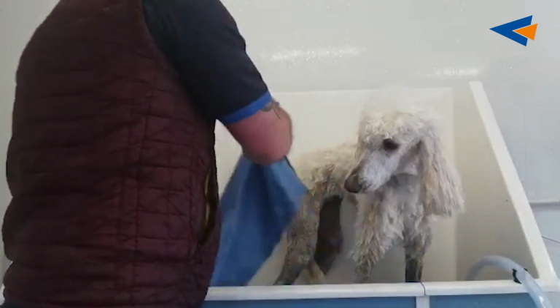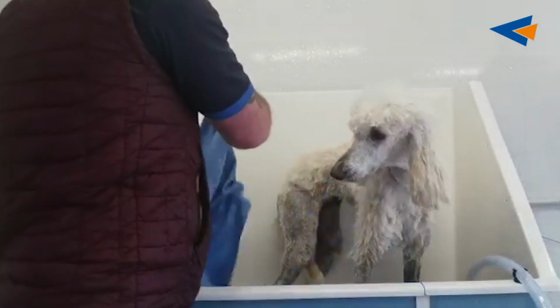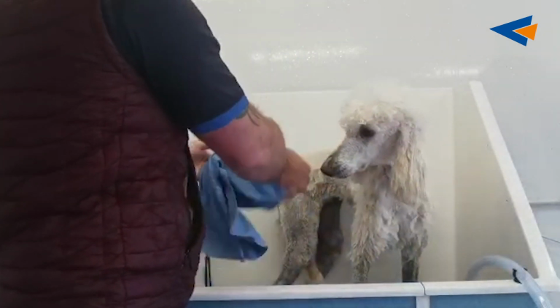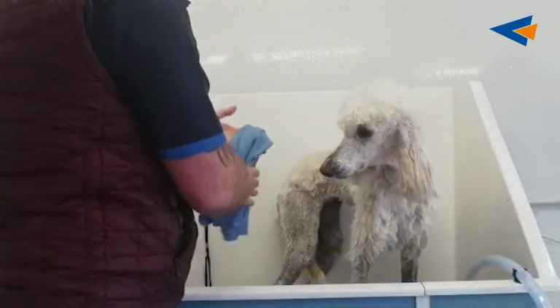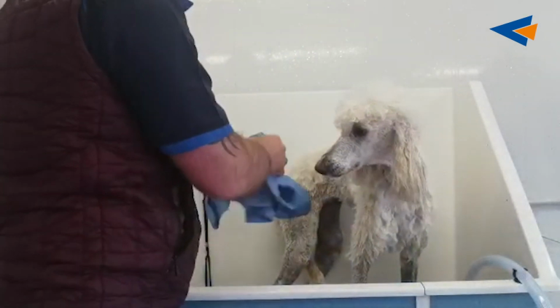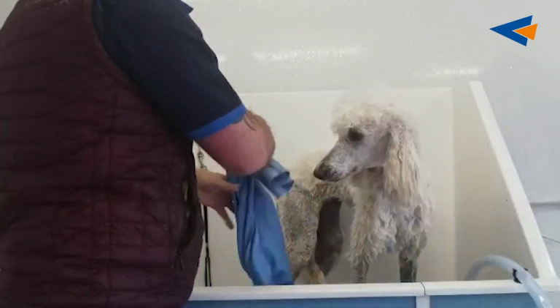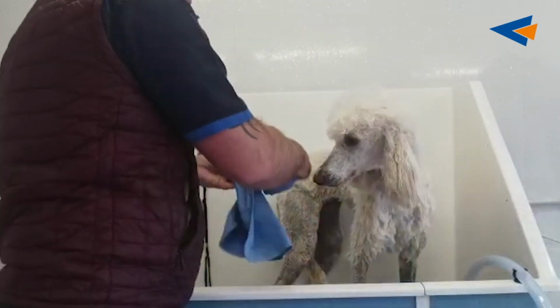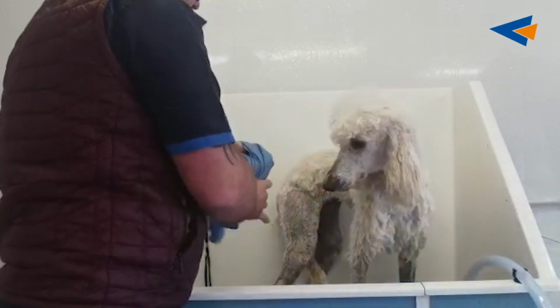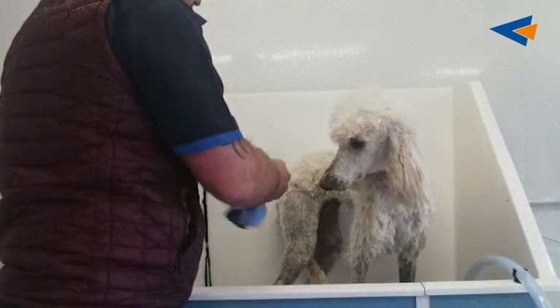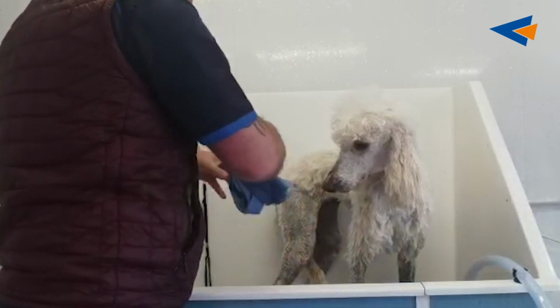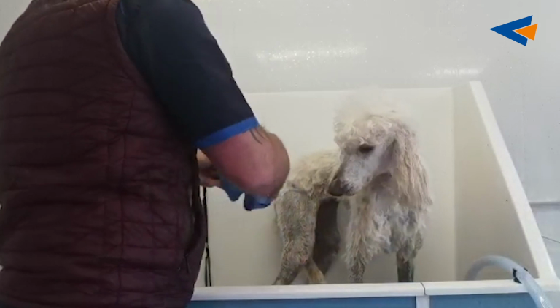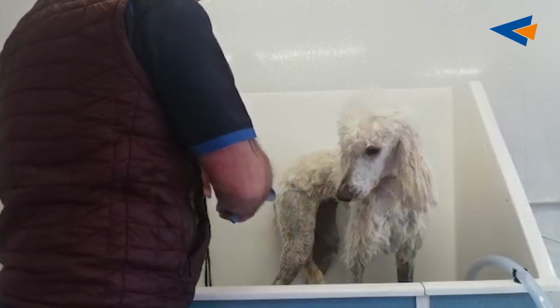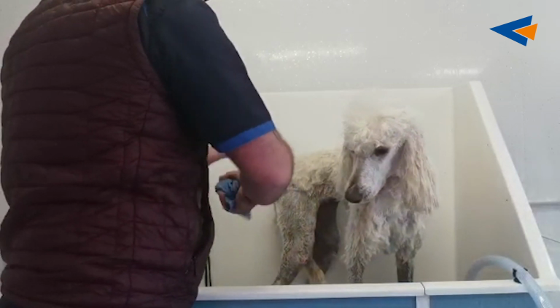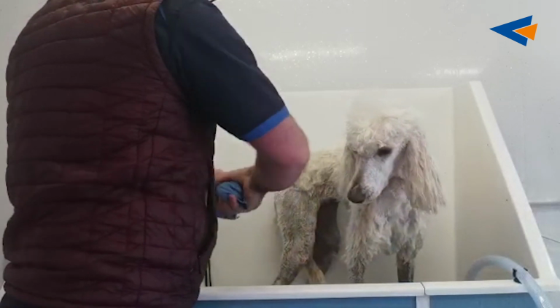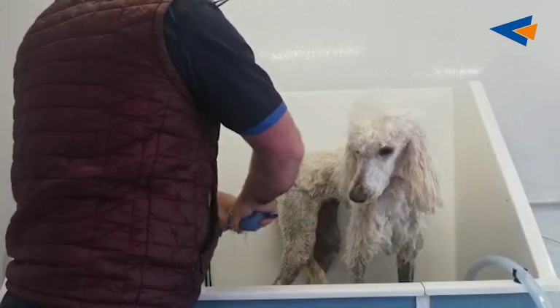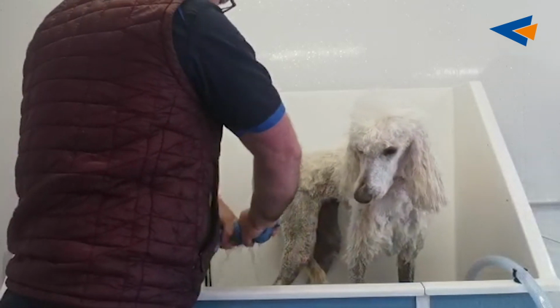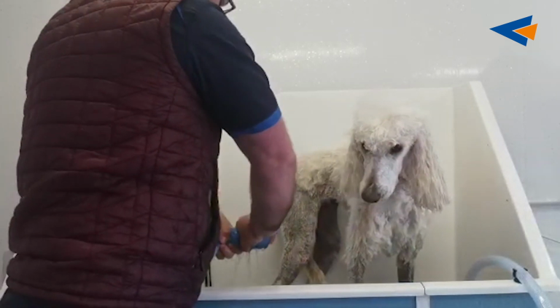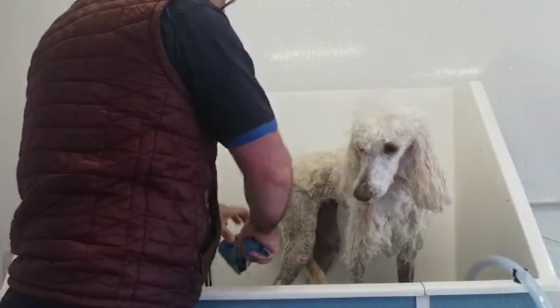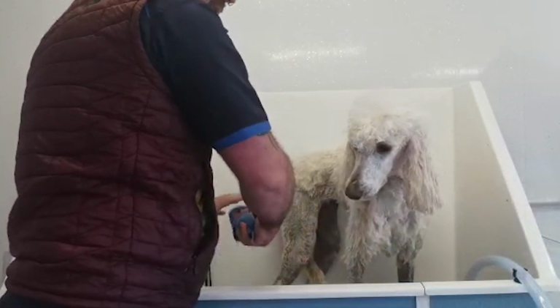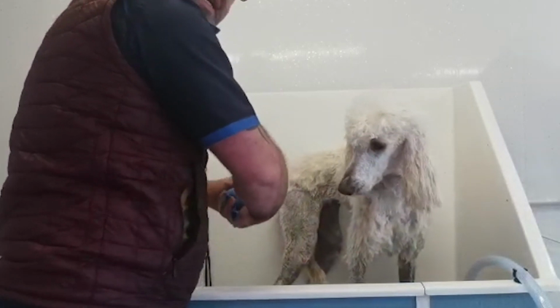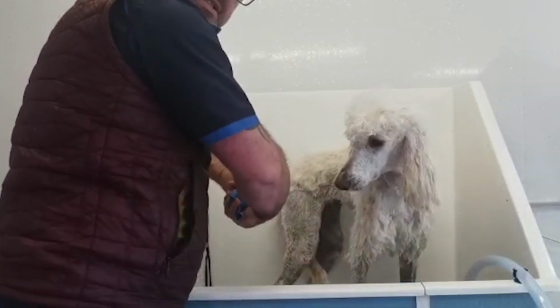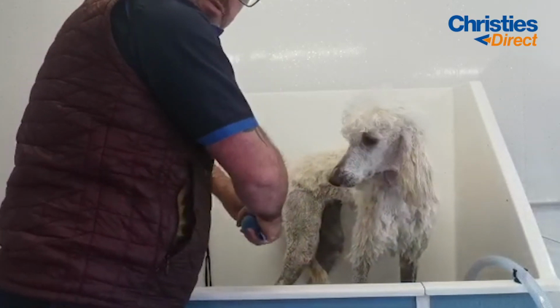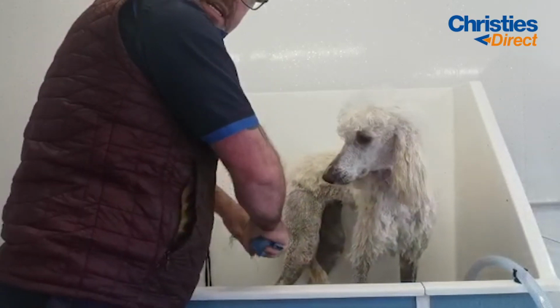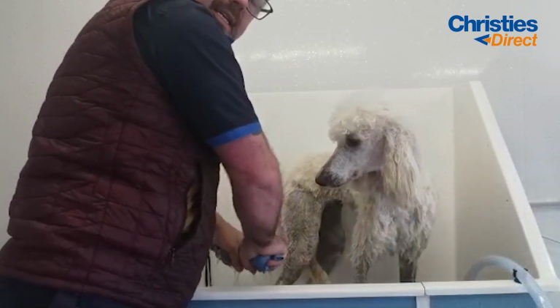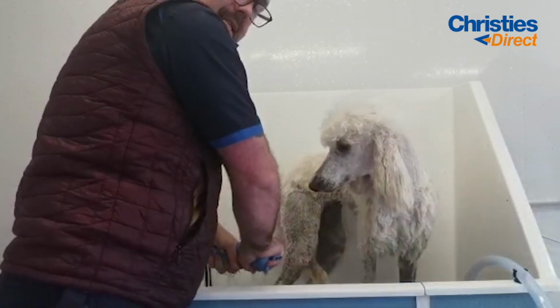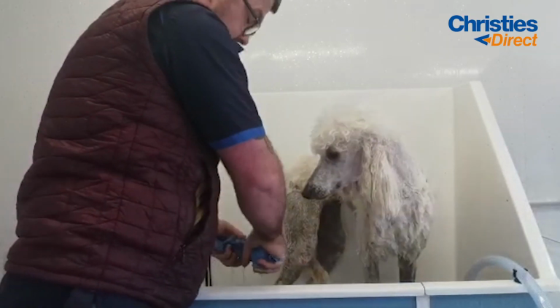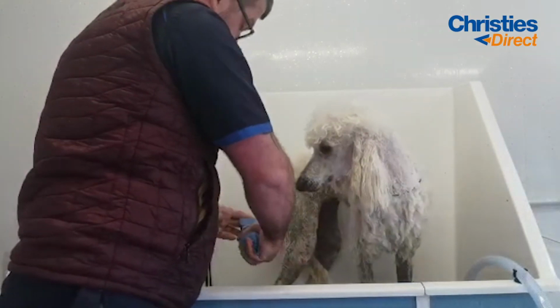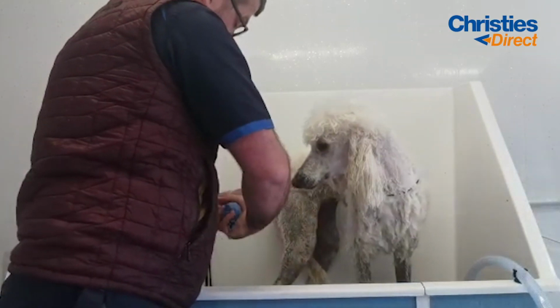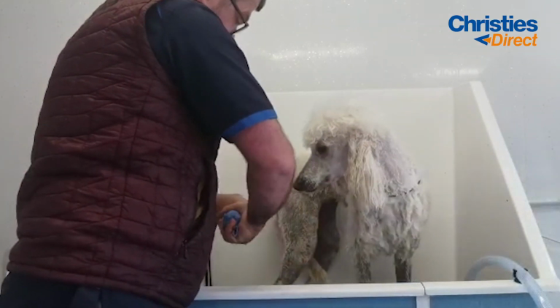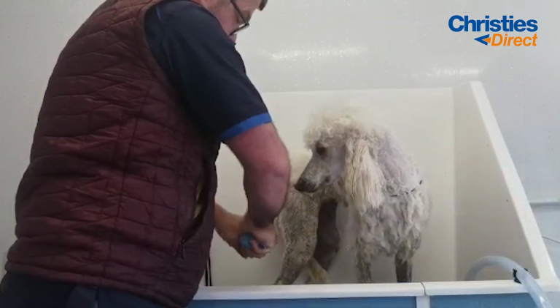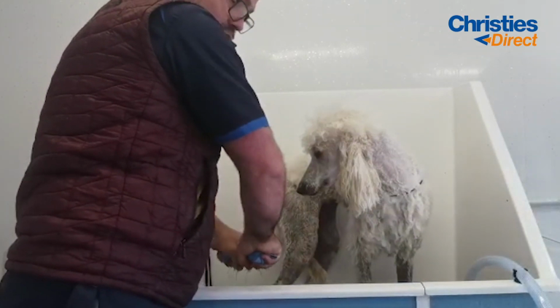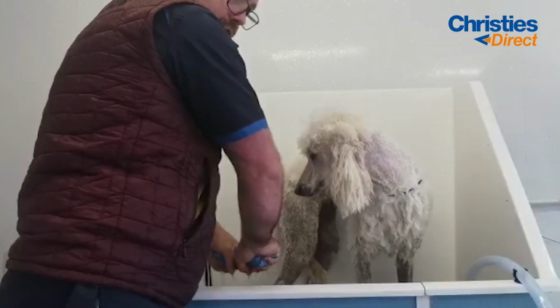She has a really dense, thick coat — that's why she's groomed like this. We keep it short because if you didn't, she would be matted solid very soon.